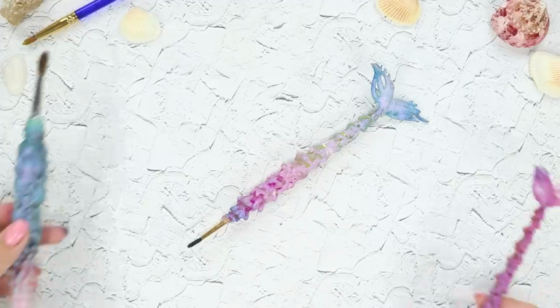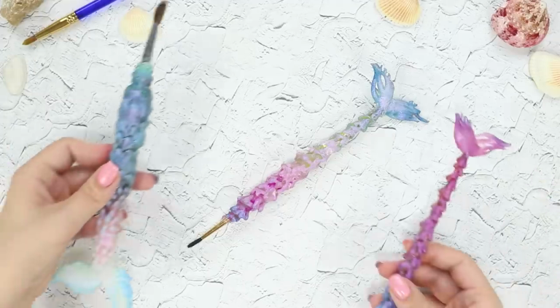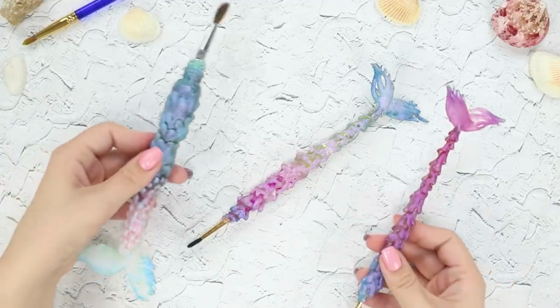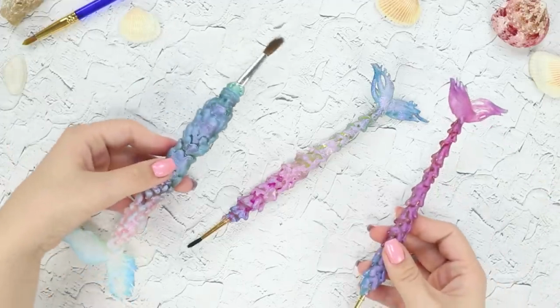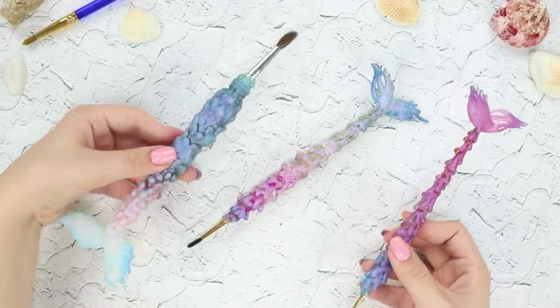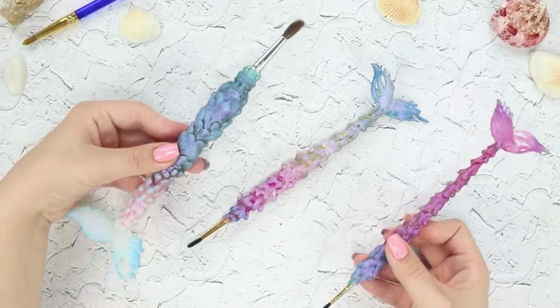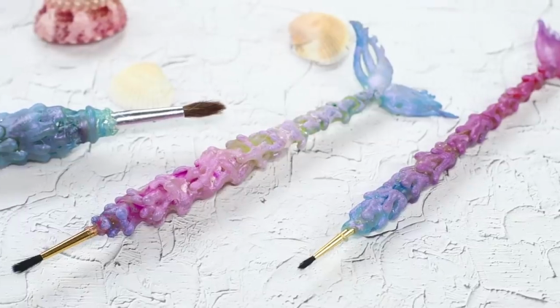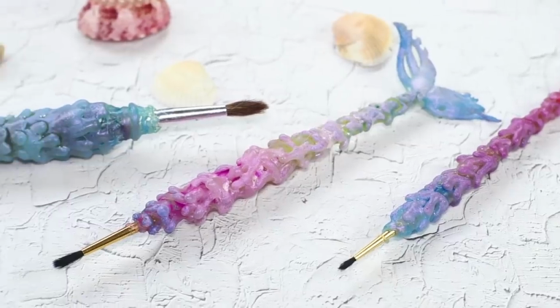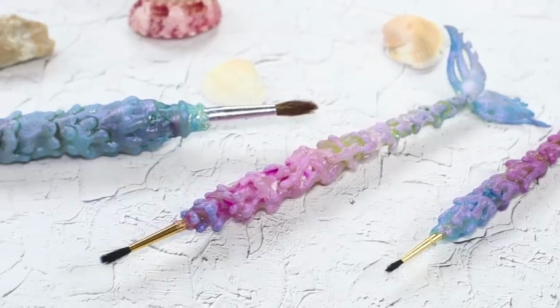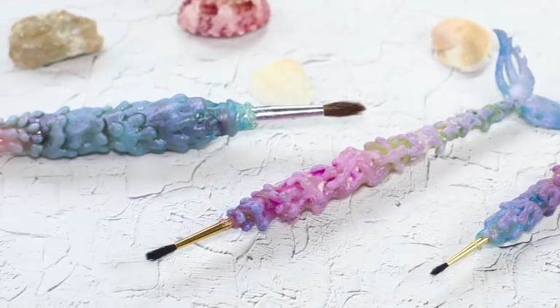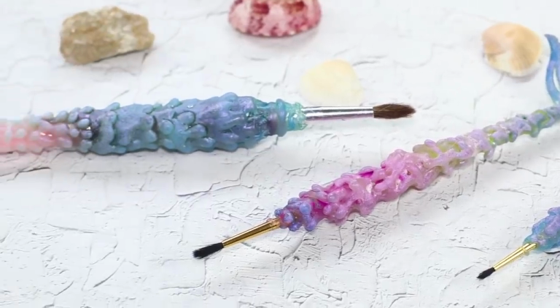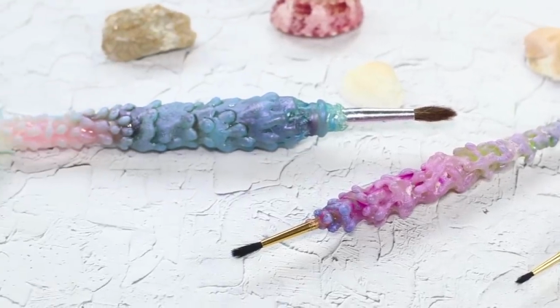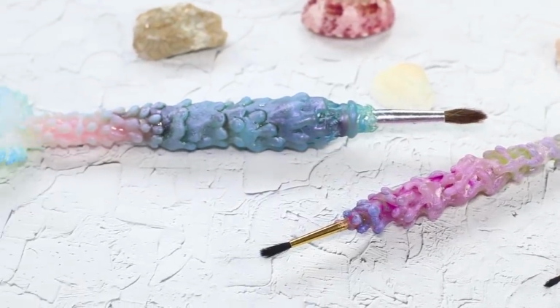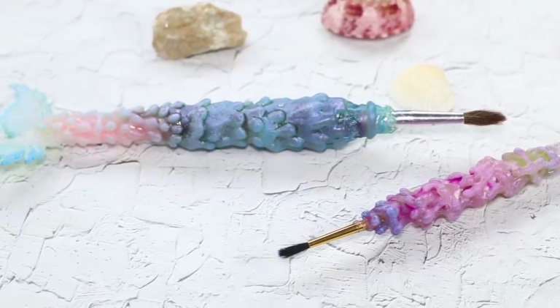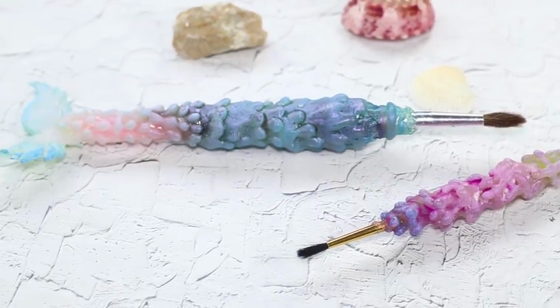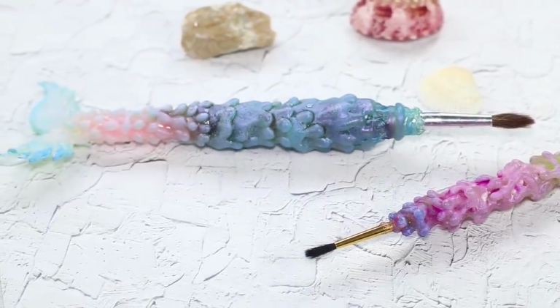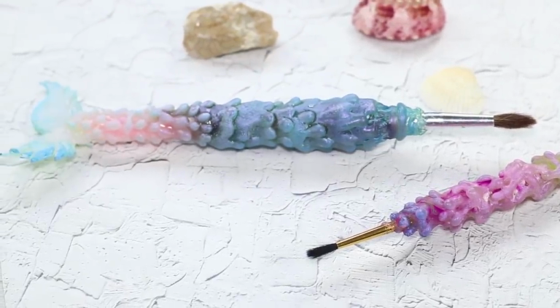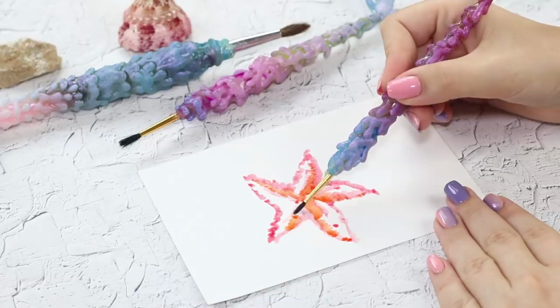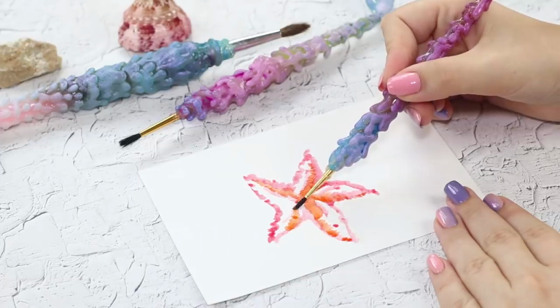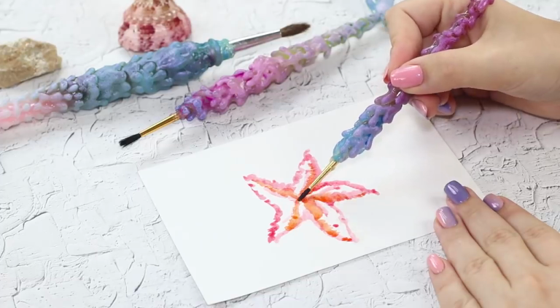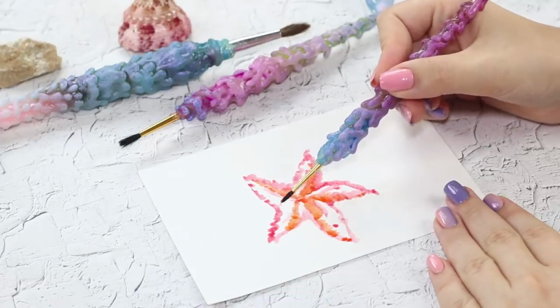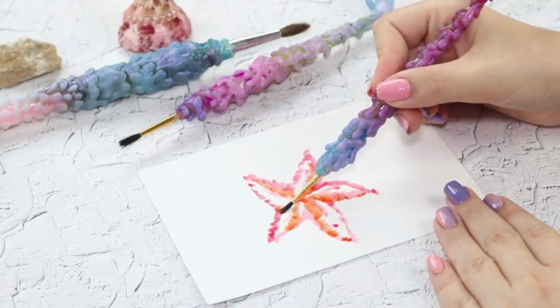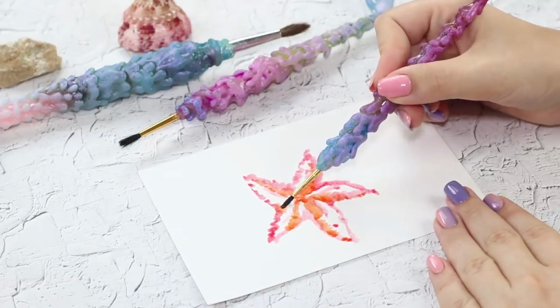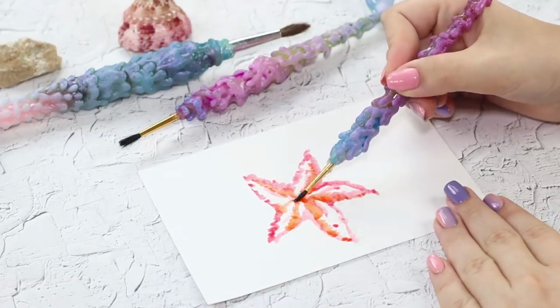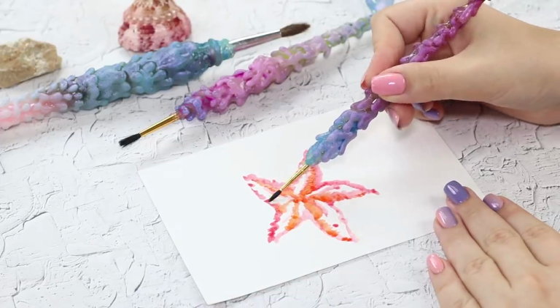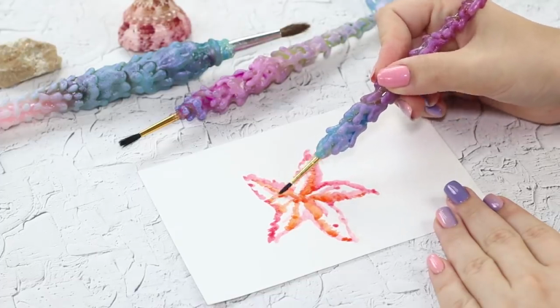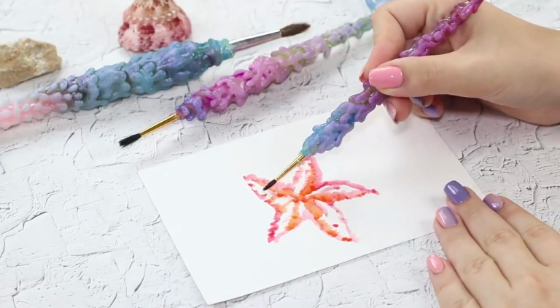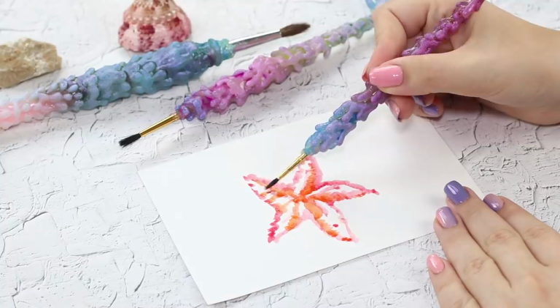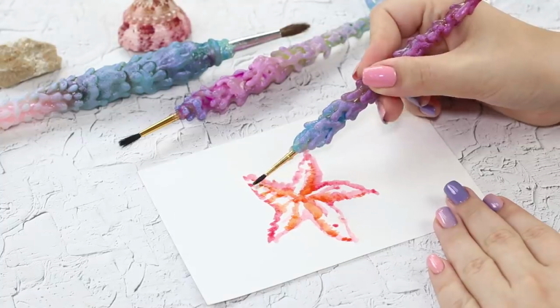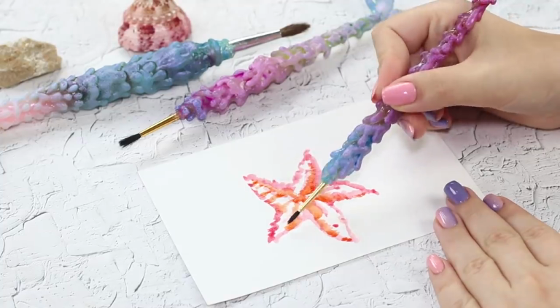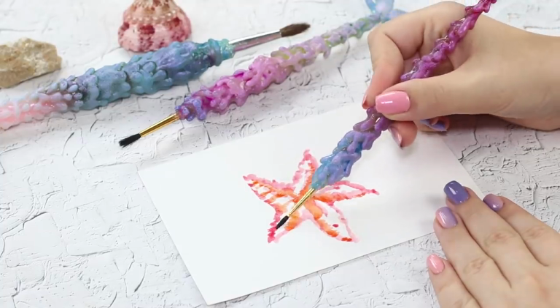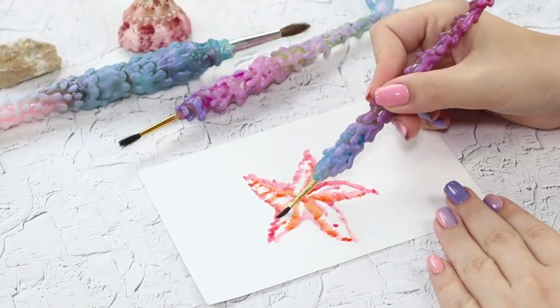Choose bright acrylic paint and color the mermaid's tail. It's time to dive into creativity and add some colors to the world — an unusual mermaid brush will help you do just that.